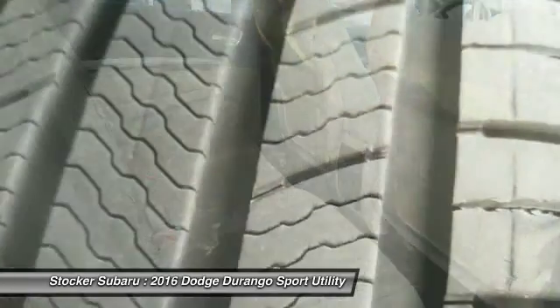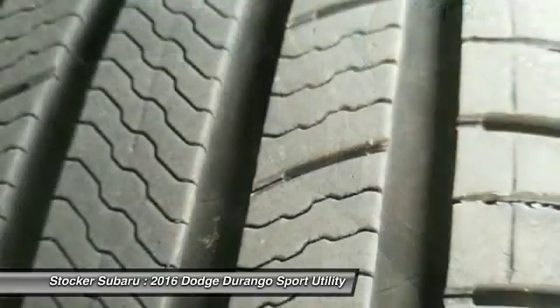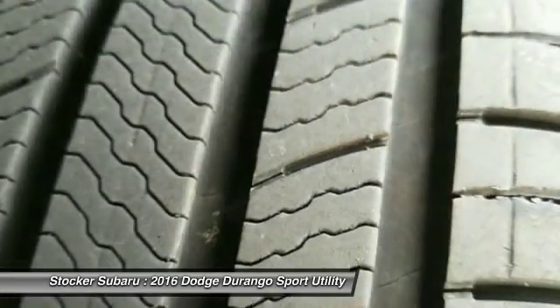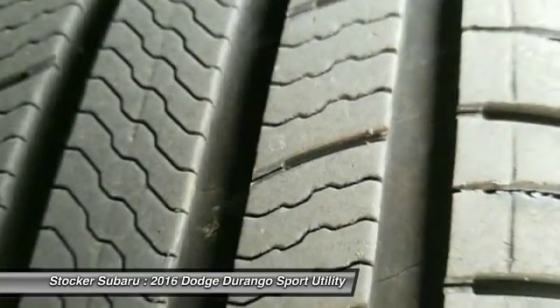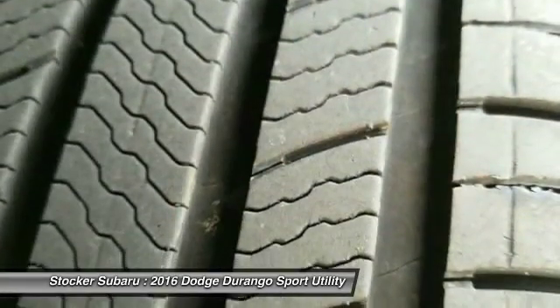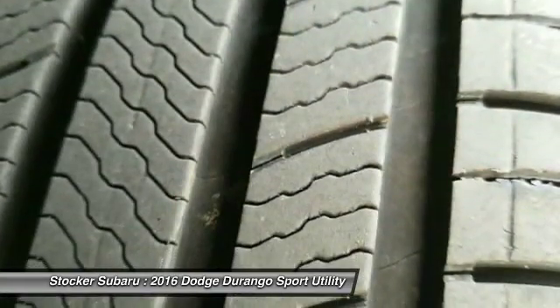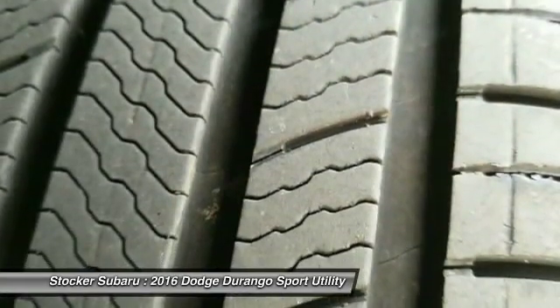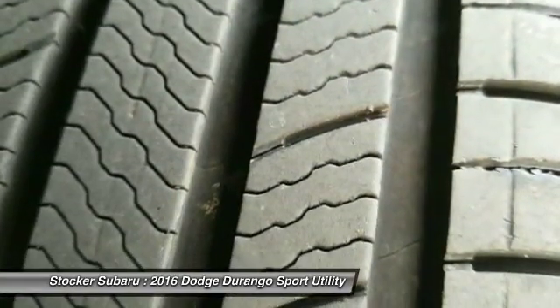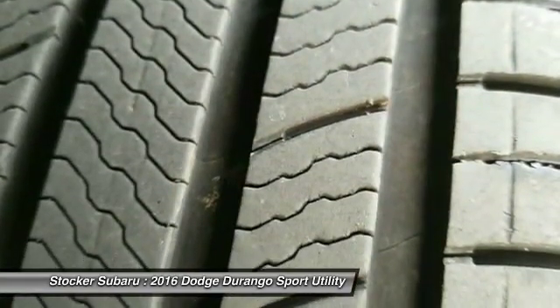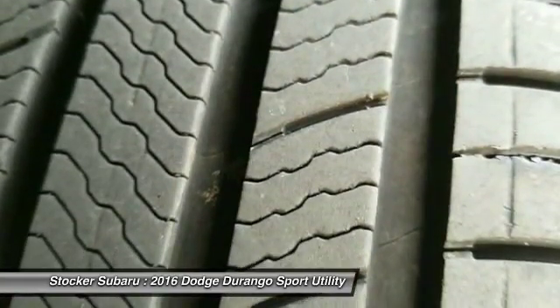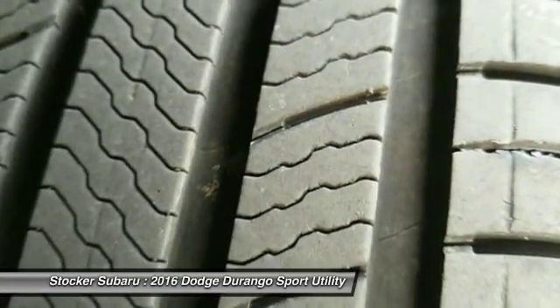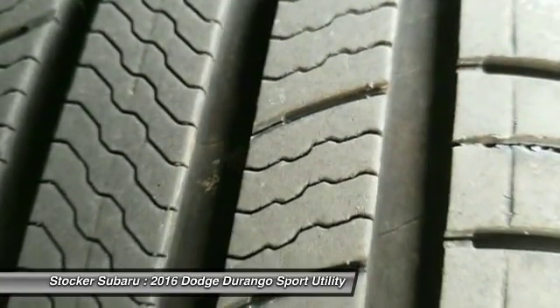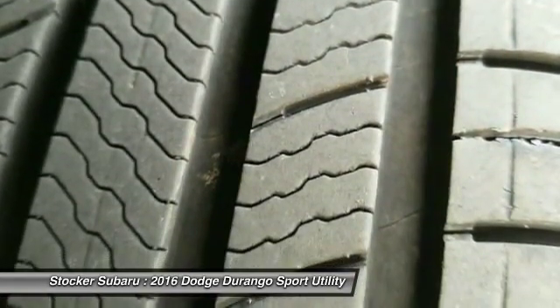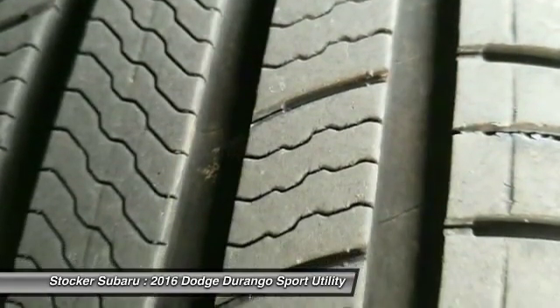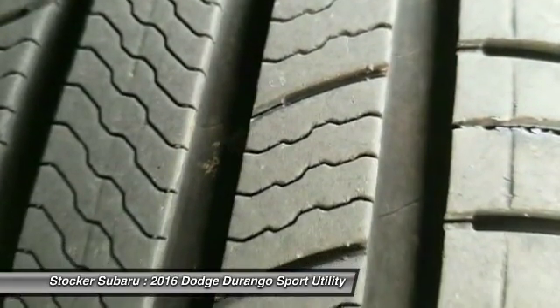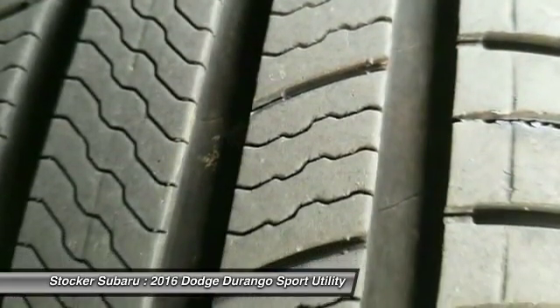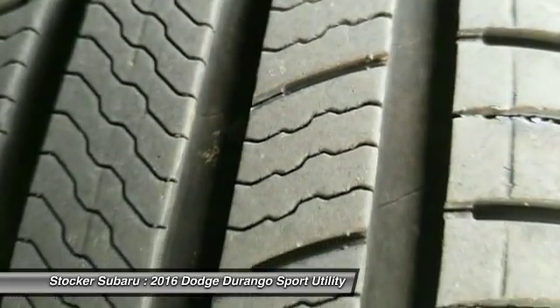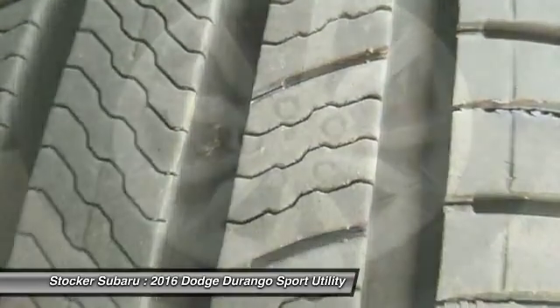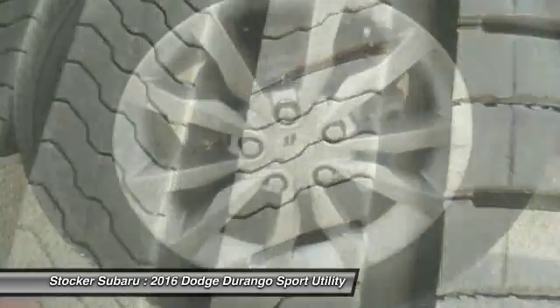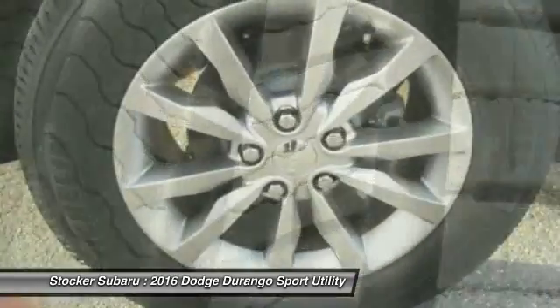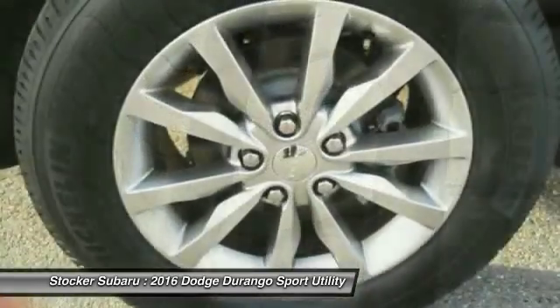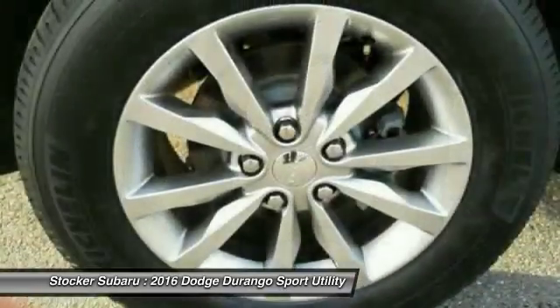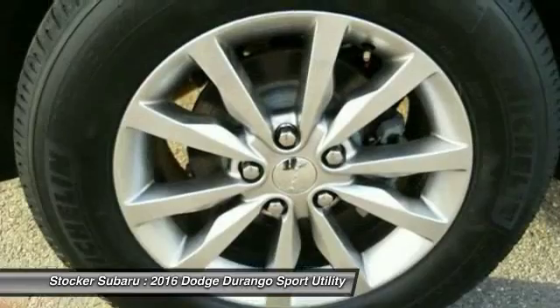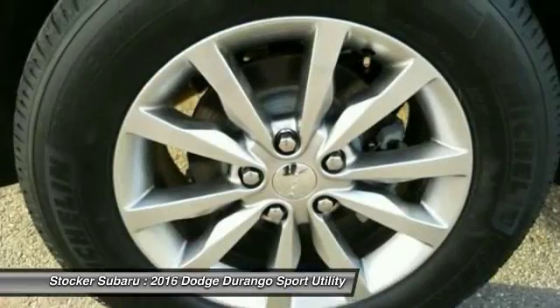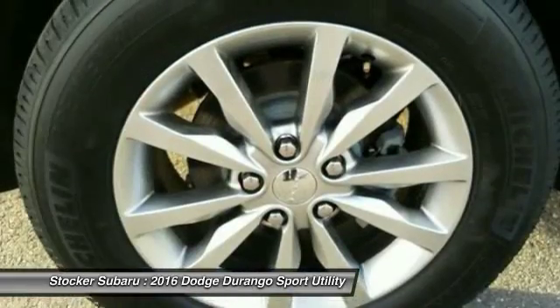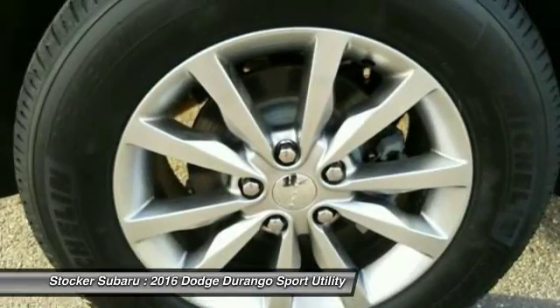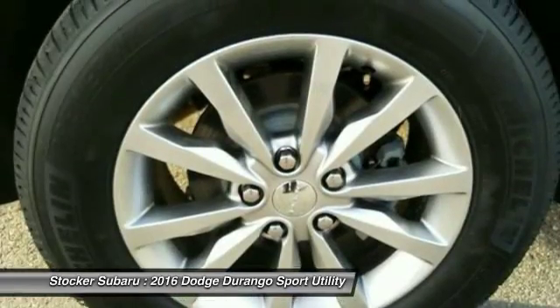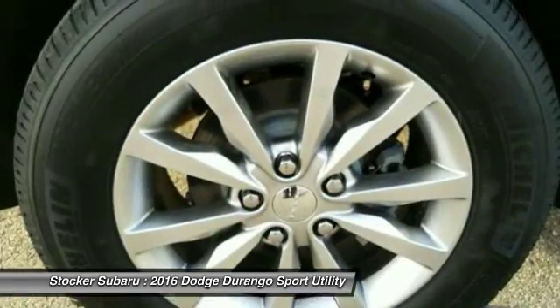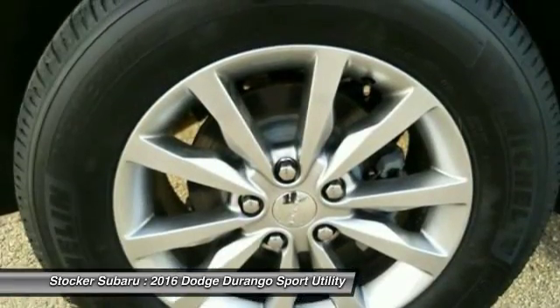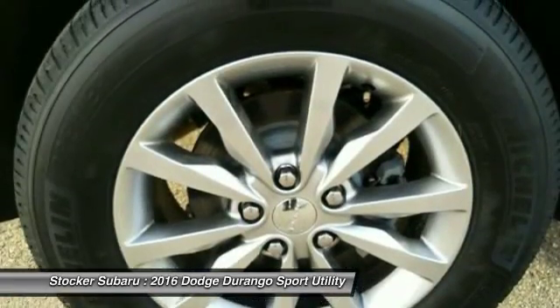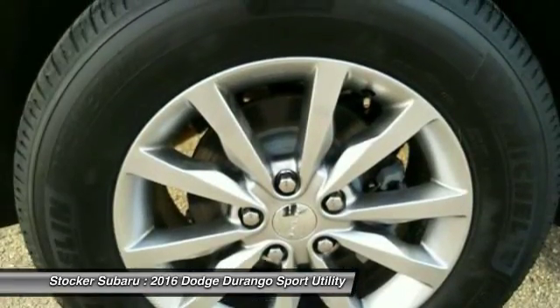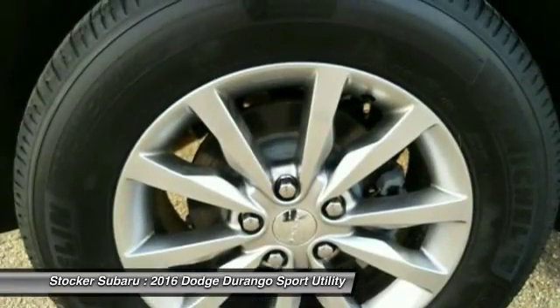All-wheel drive, Bluetooth, adjustable steering wheel, driver airbag, power steering.